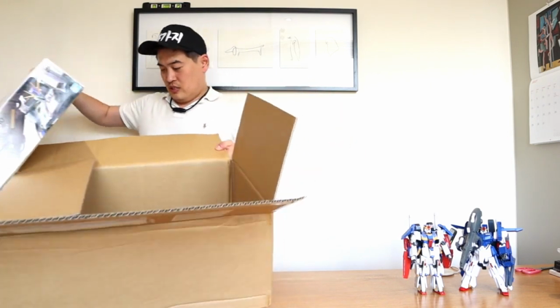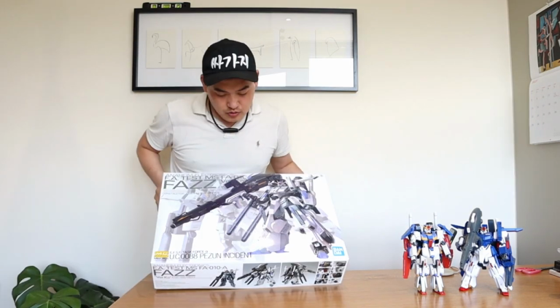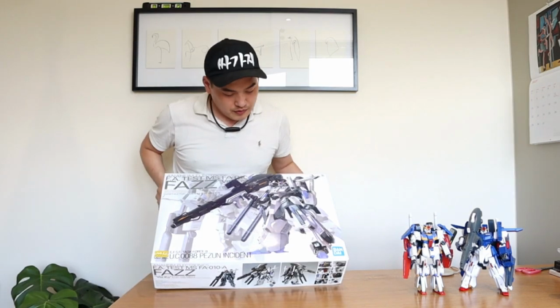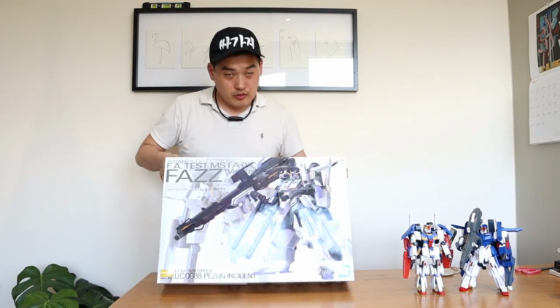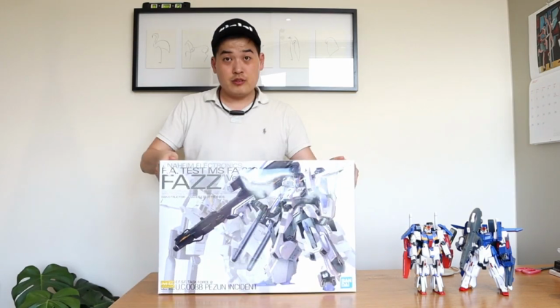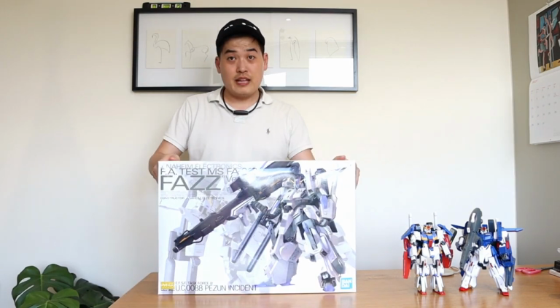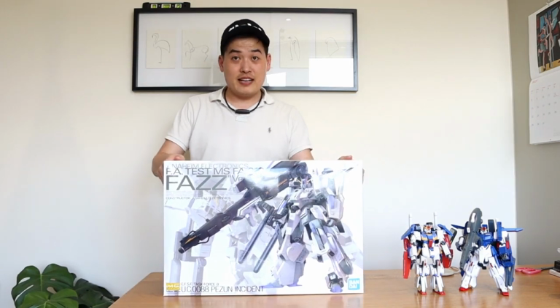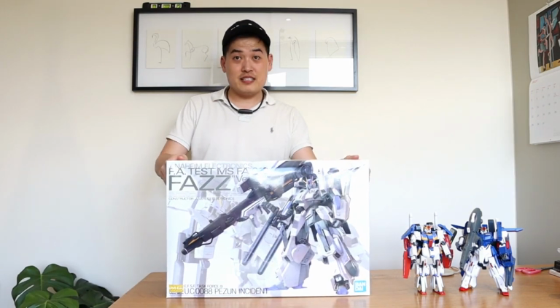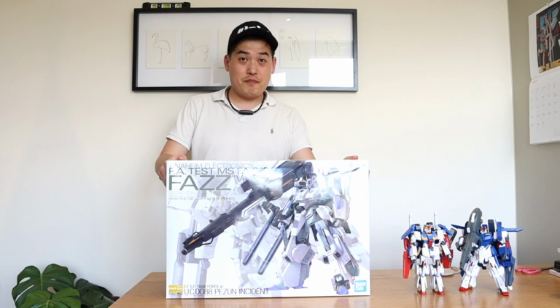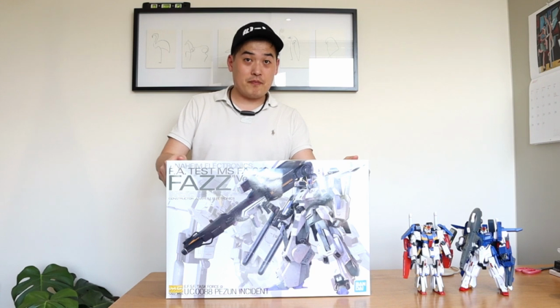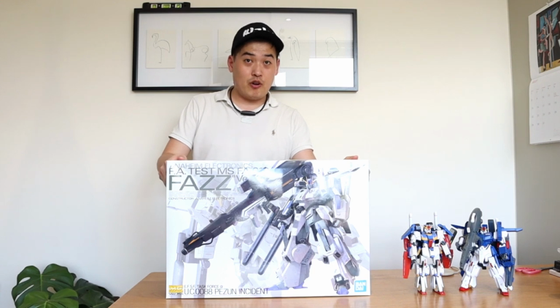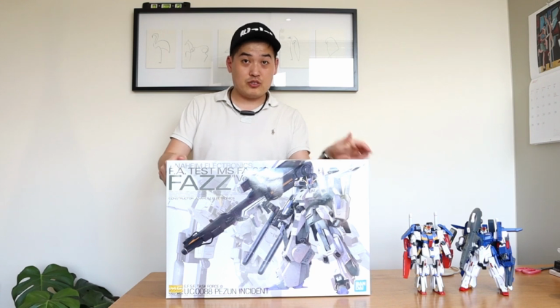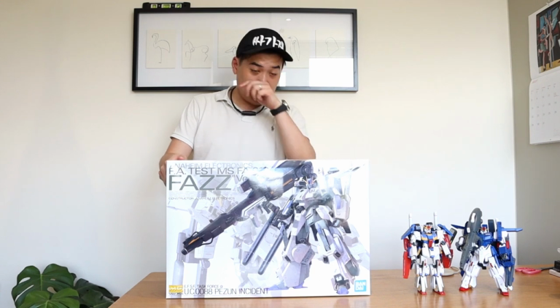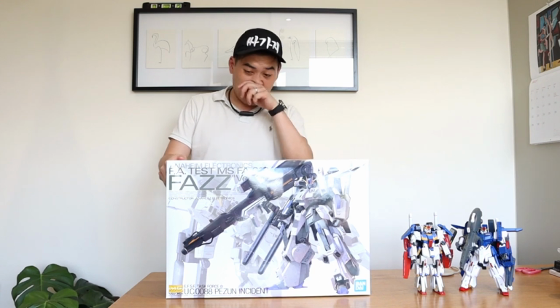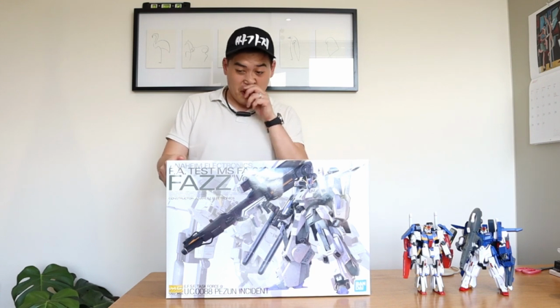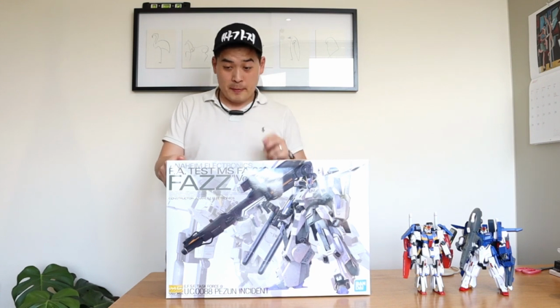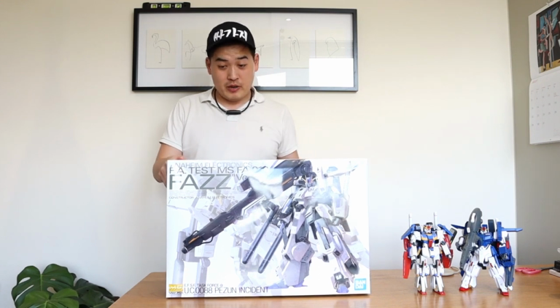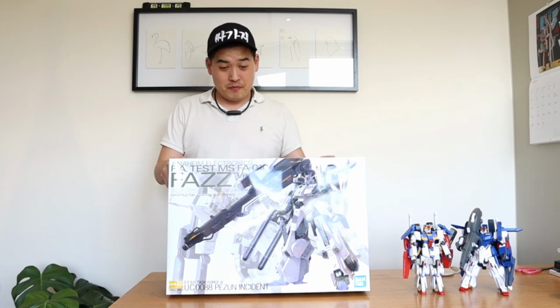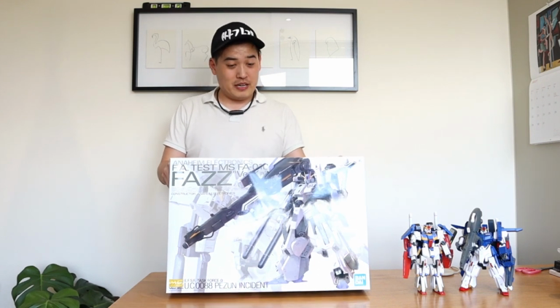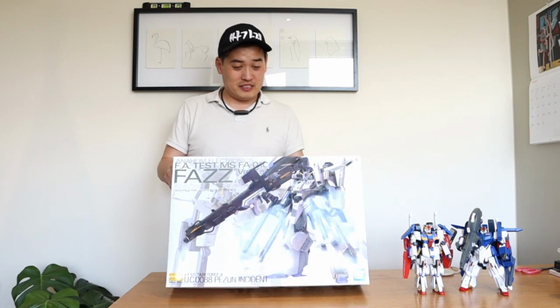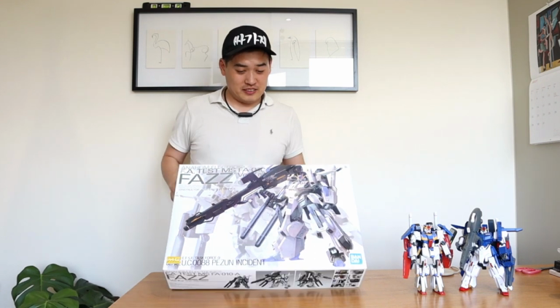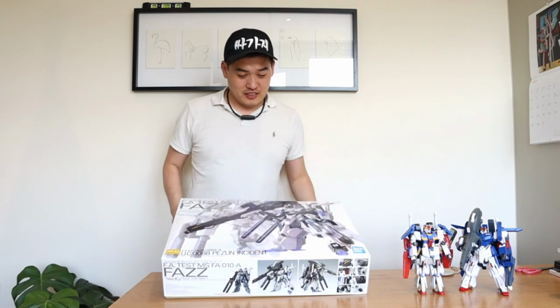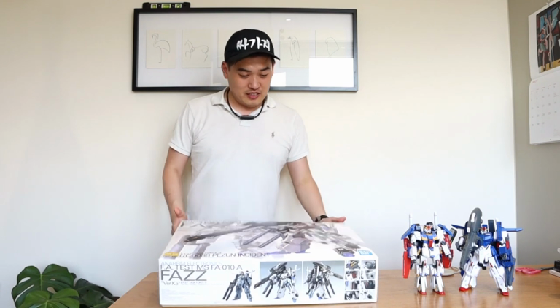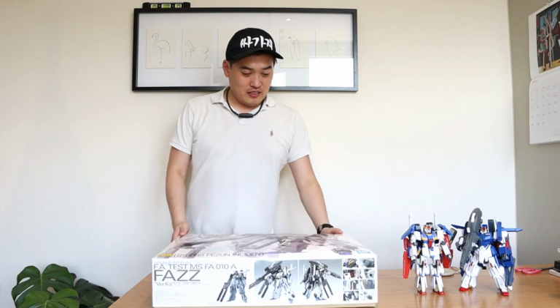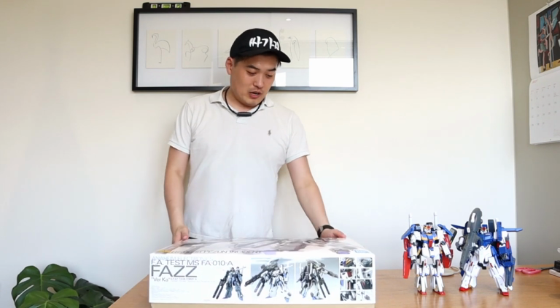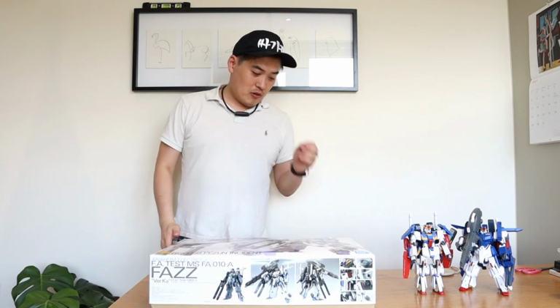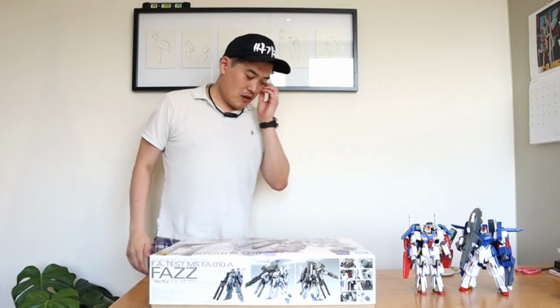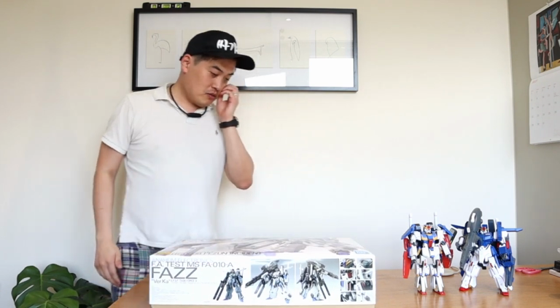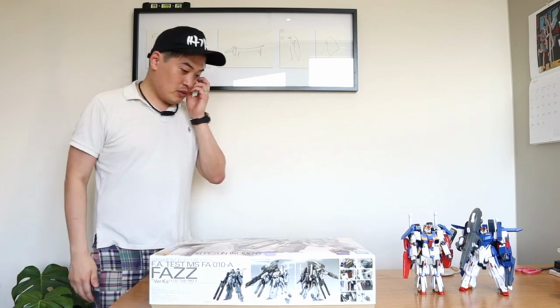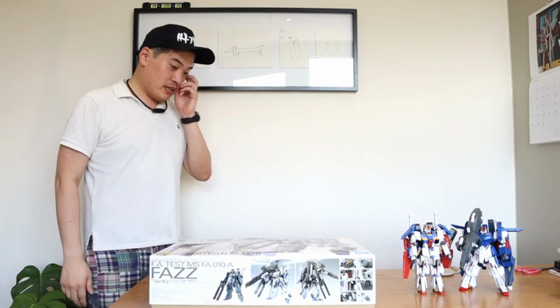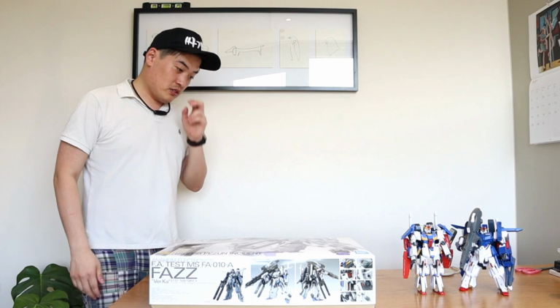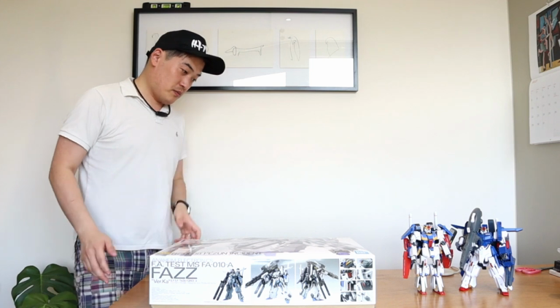That is a big box — I'm quite impressed actually. Wow, no wonder why it costs so much.